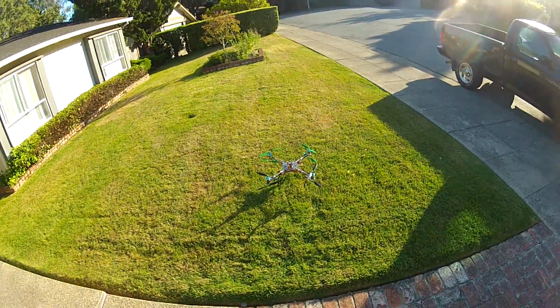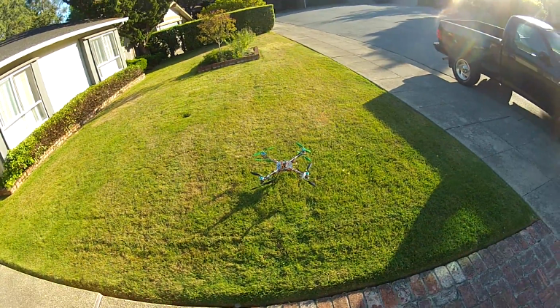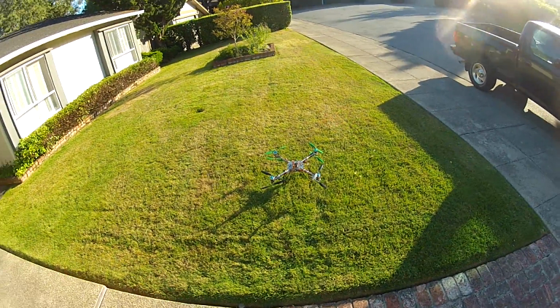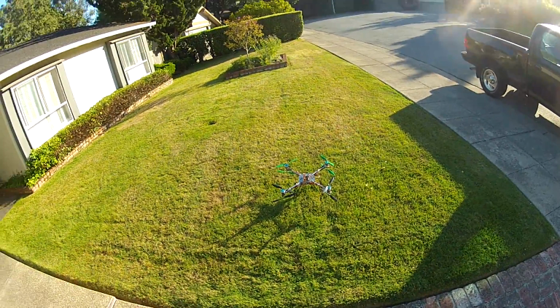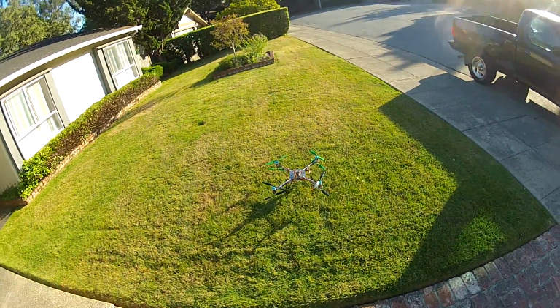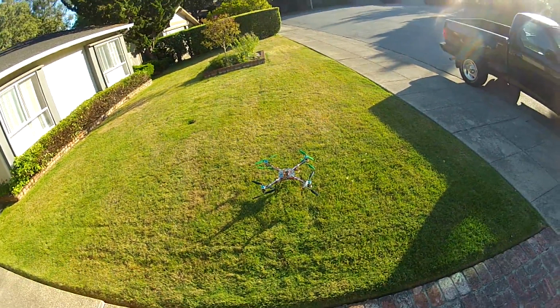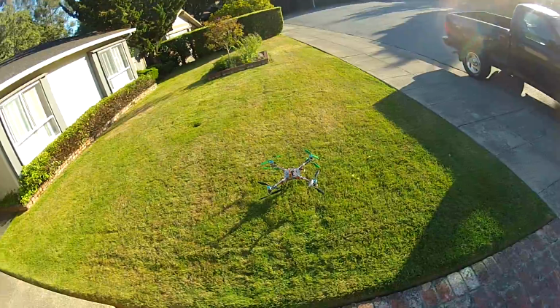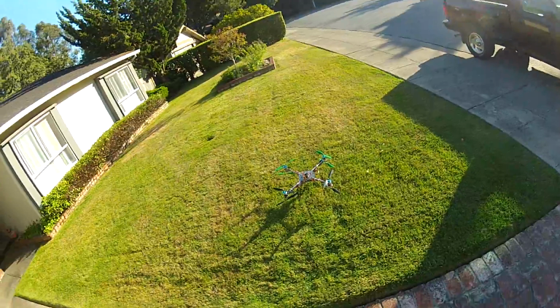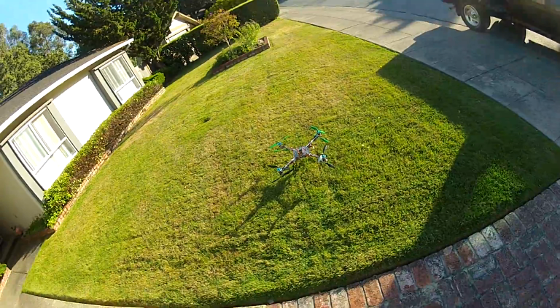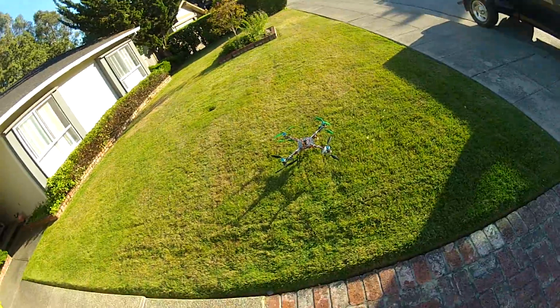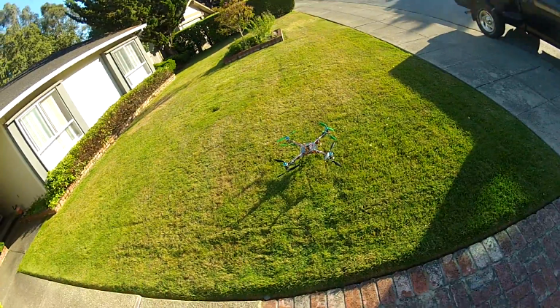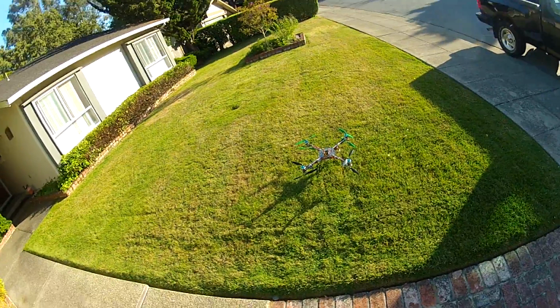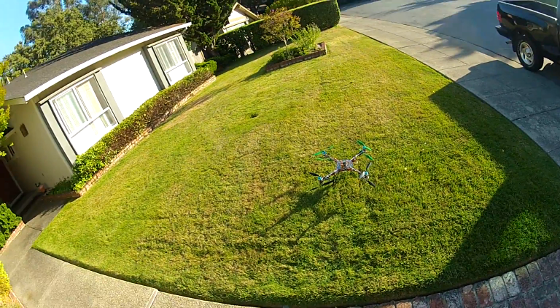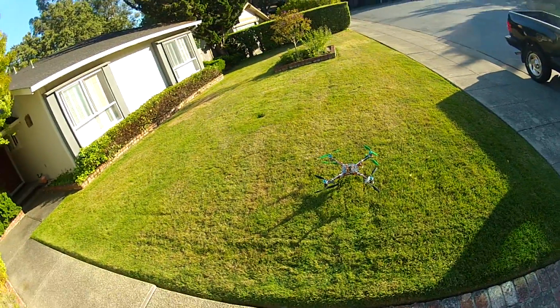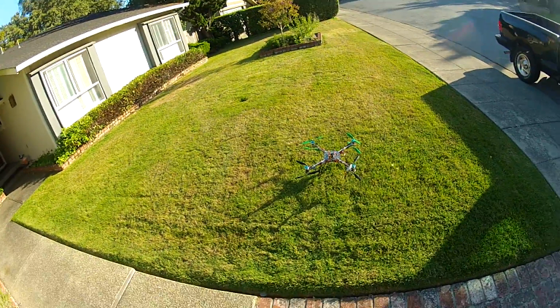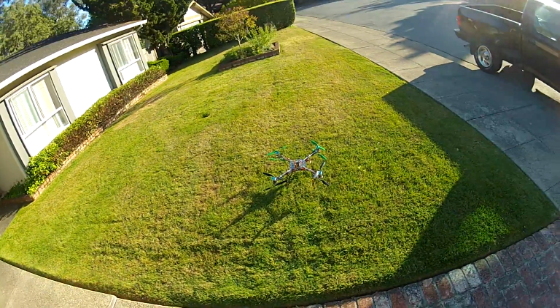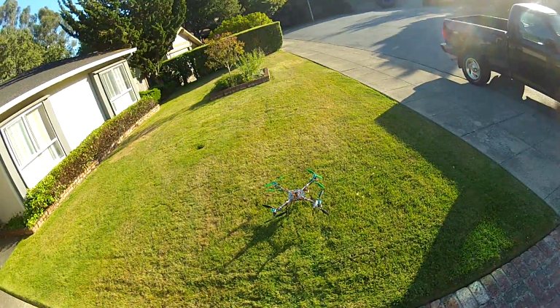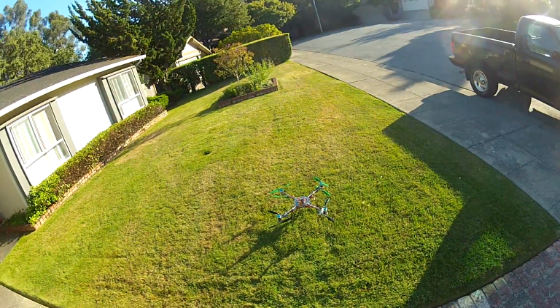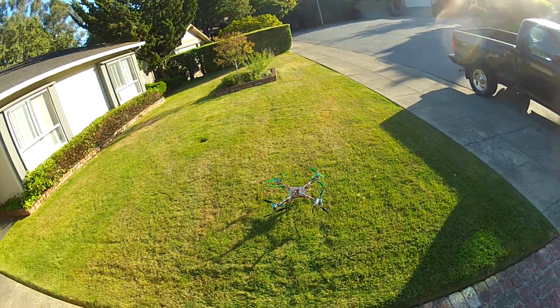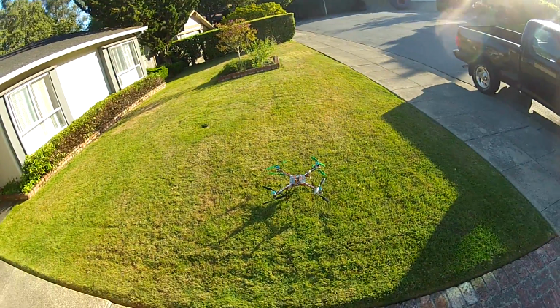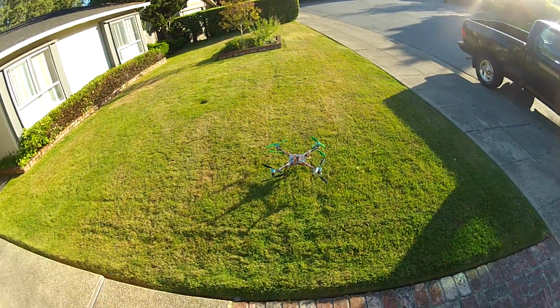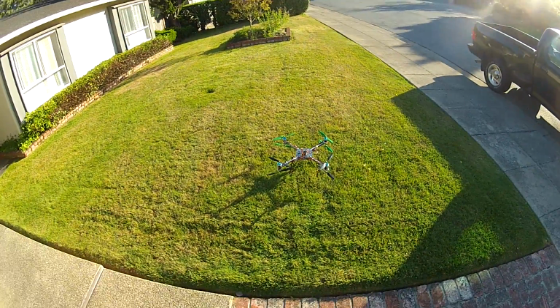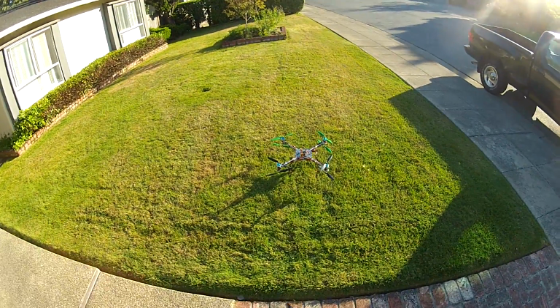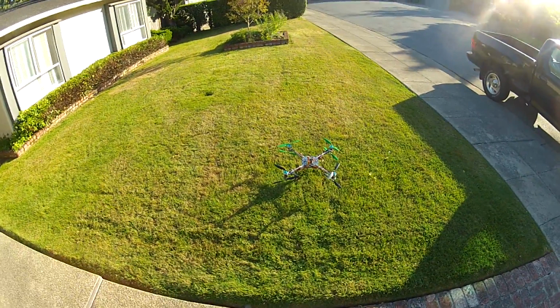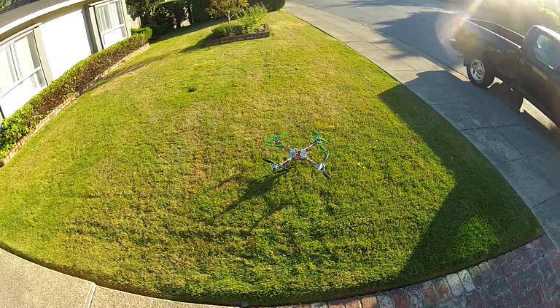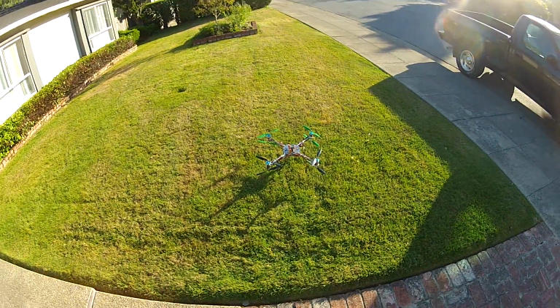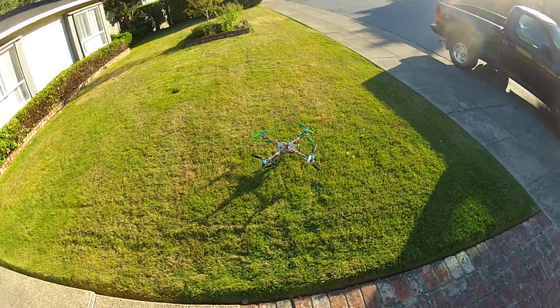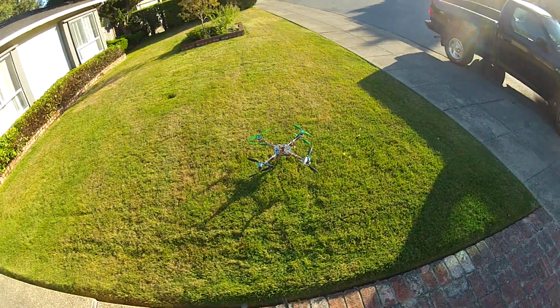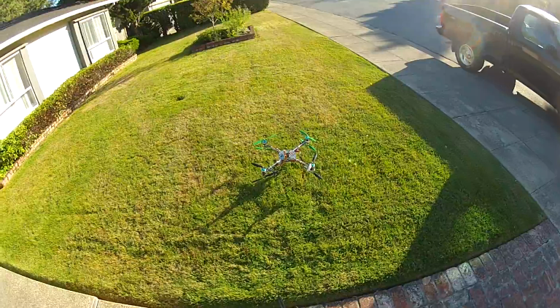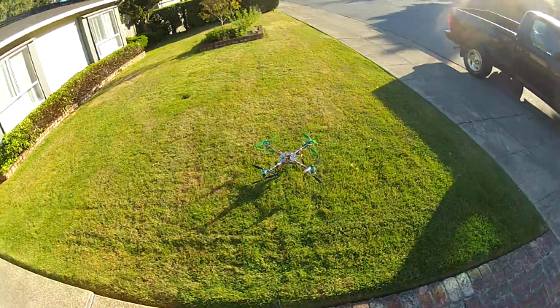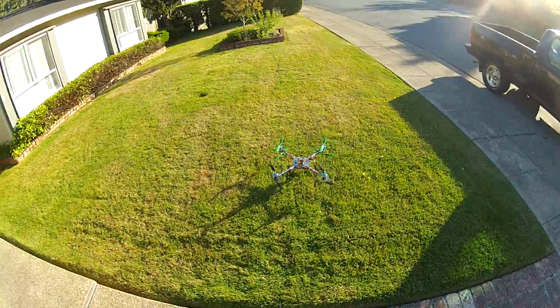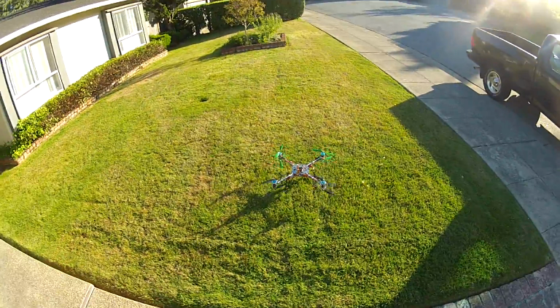I'd actually prefer to make an octa, but I don't have a frame and I'm not really into making my own frame right now, so we'll see what I do with it.